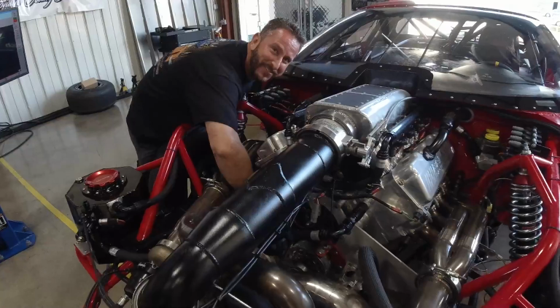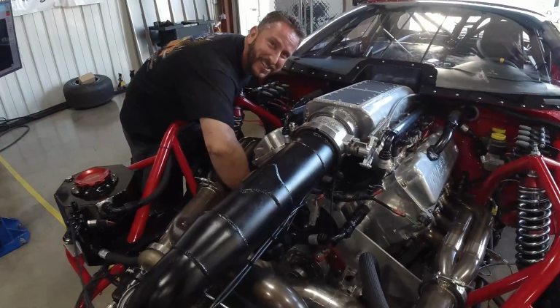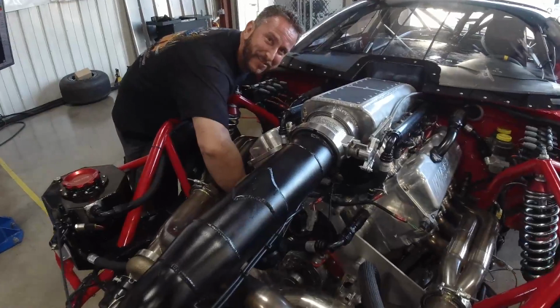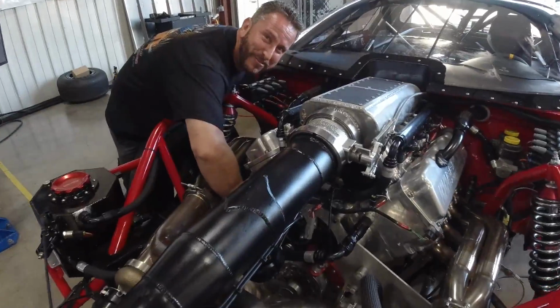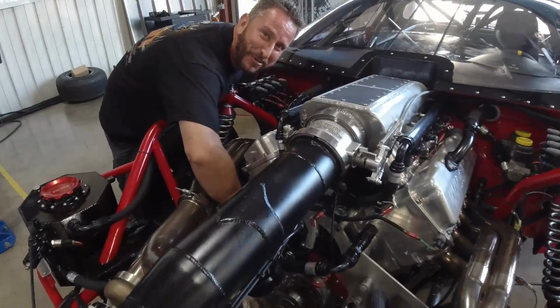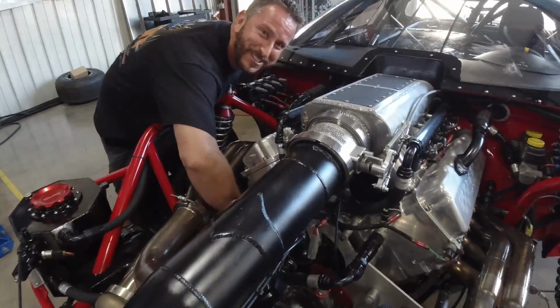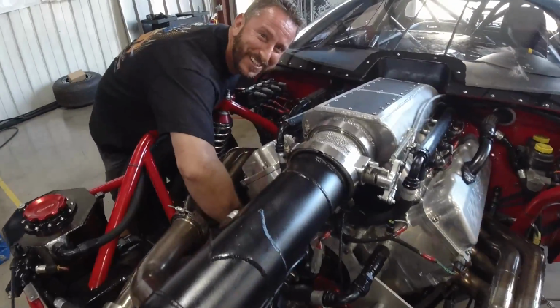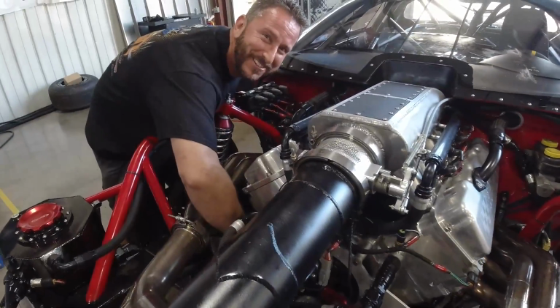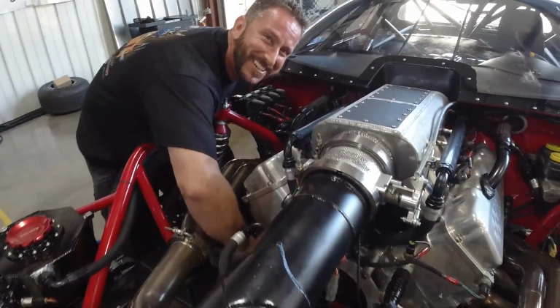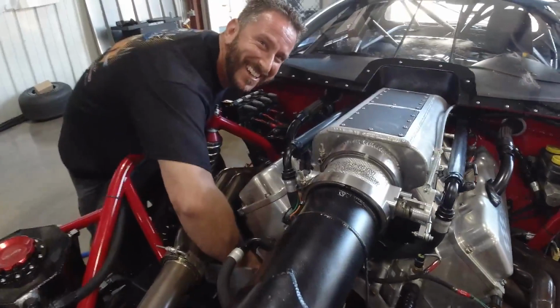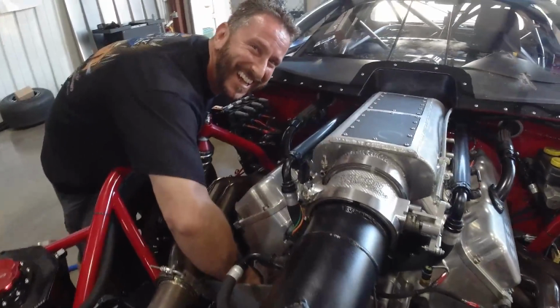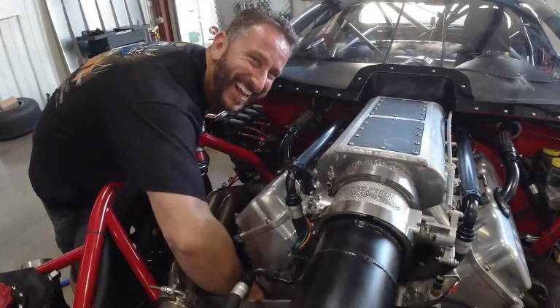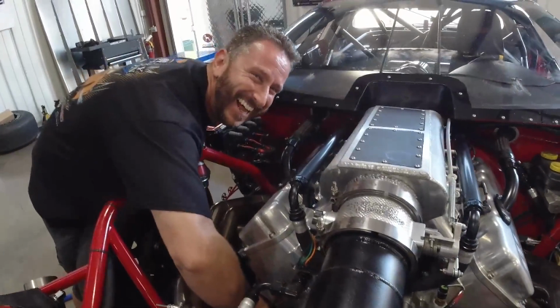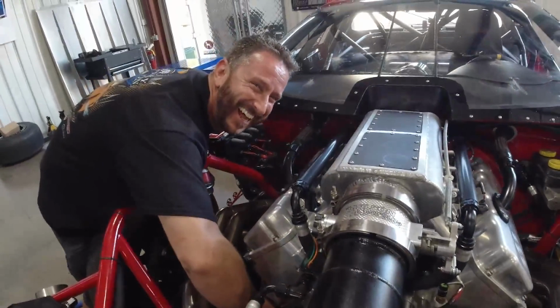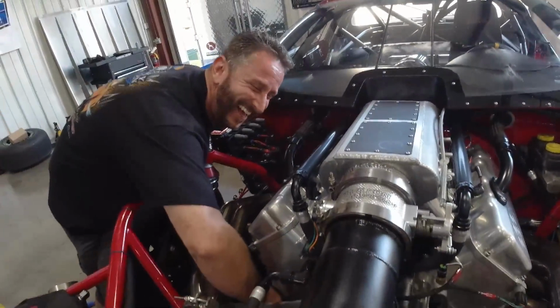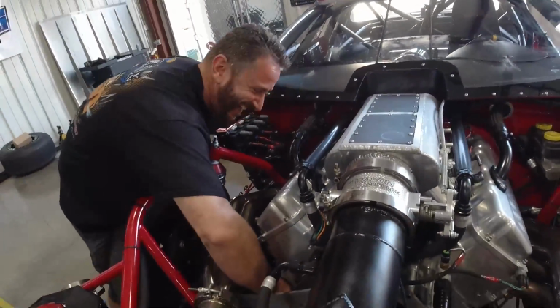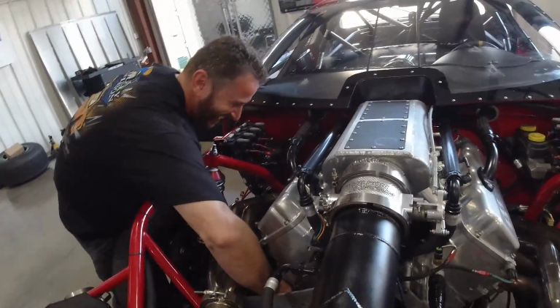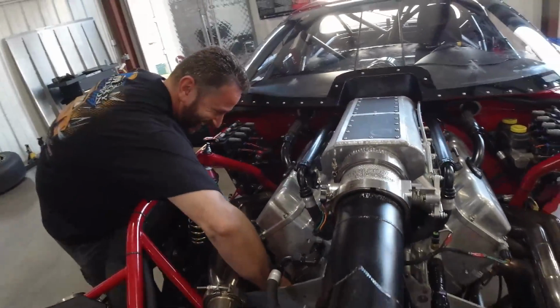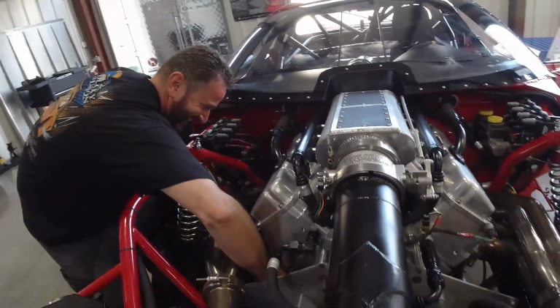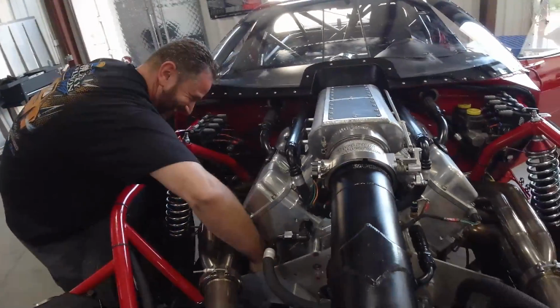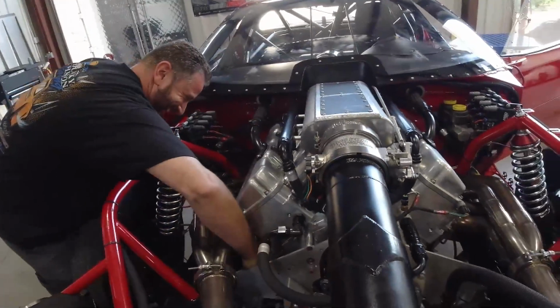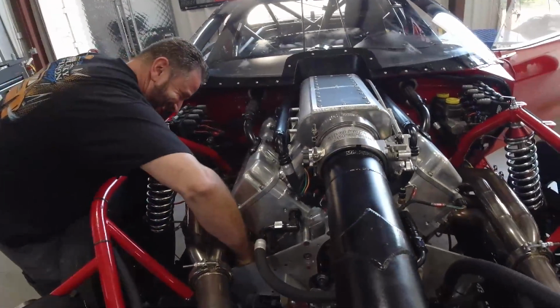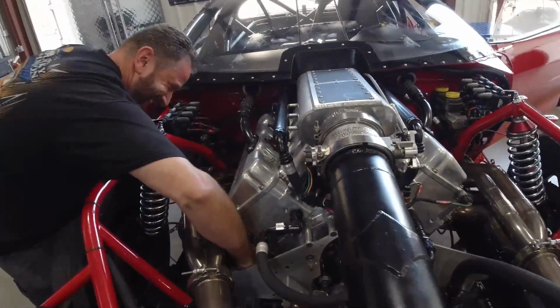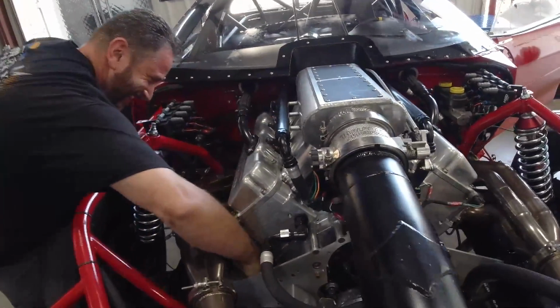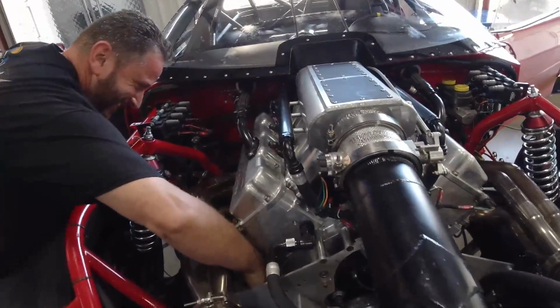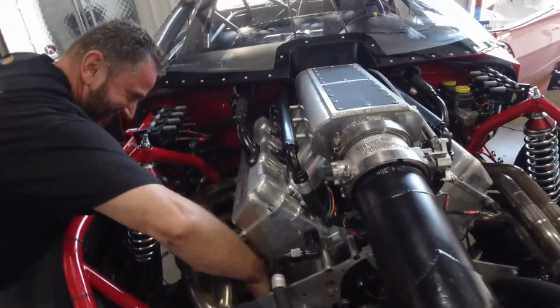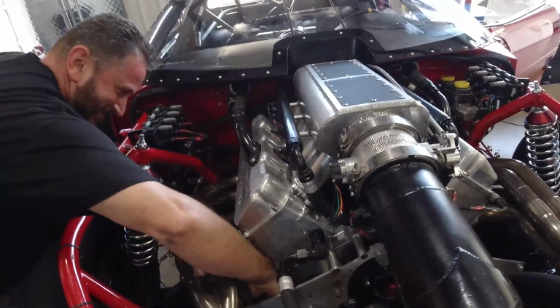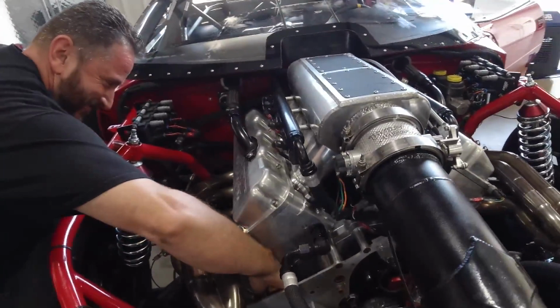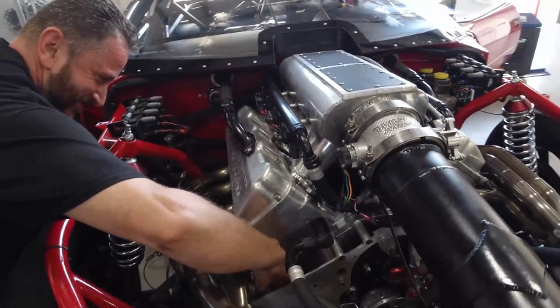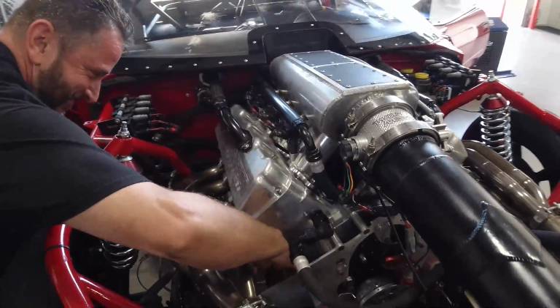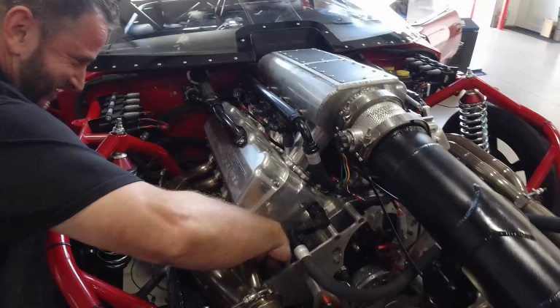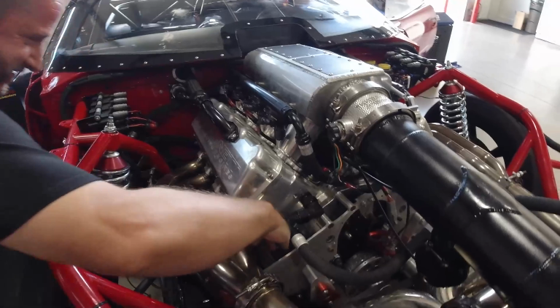Chevy tough with Ford stuff. Chevy tough with the Ford insides.